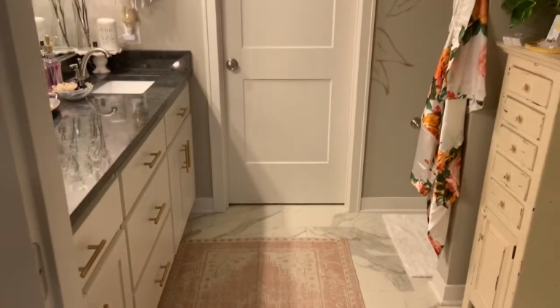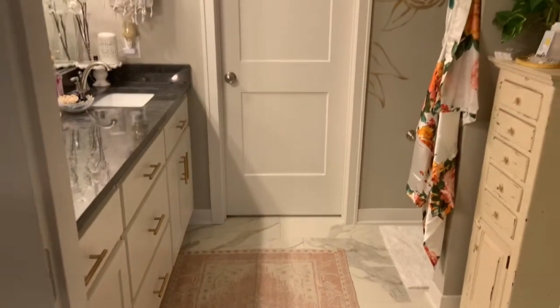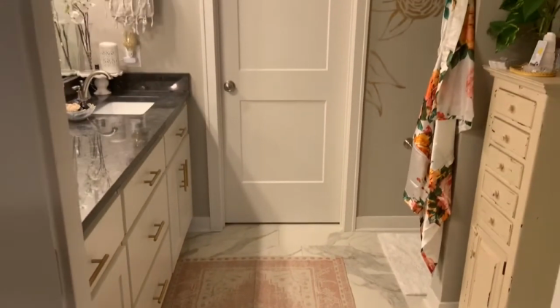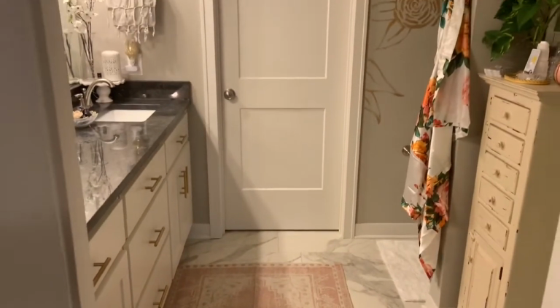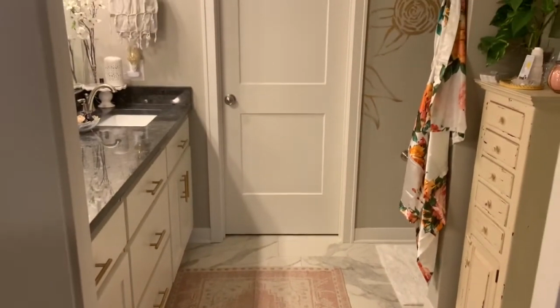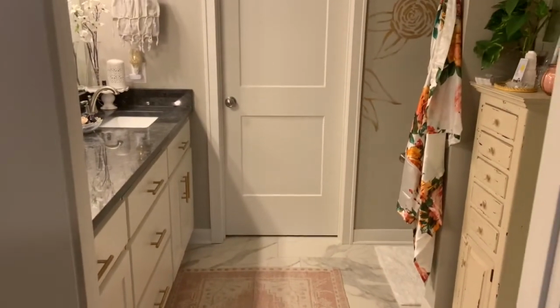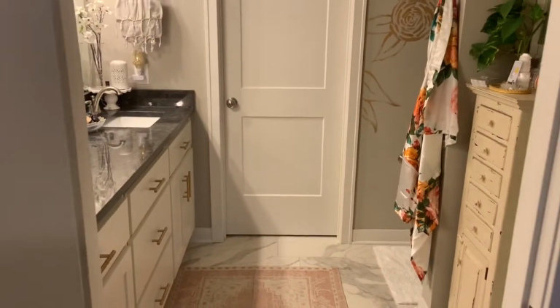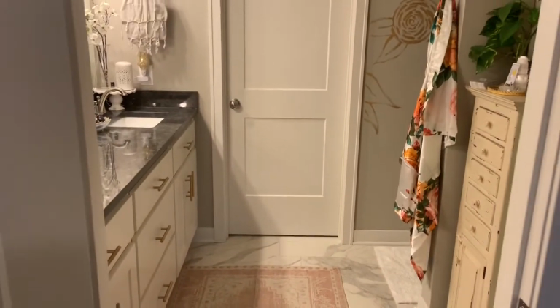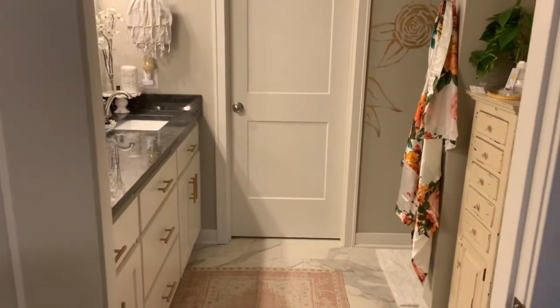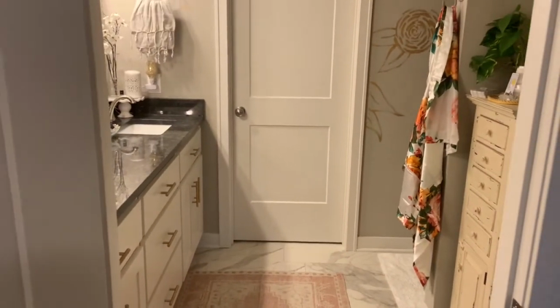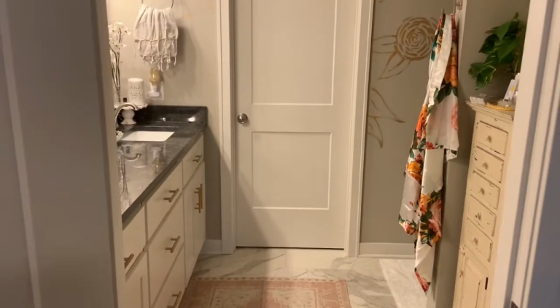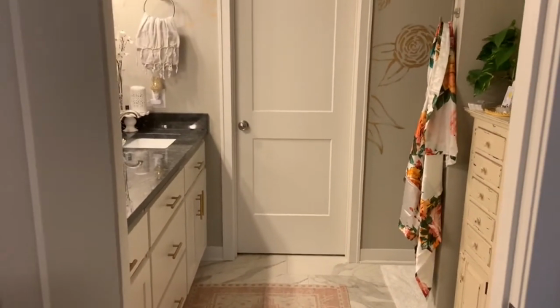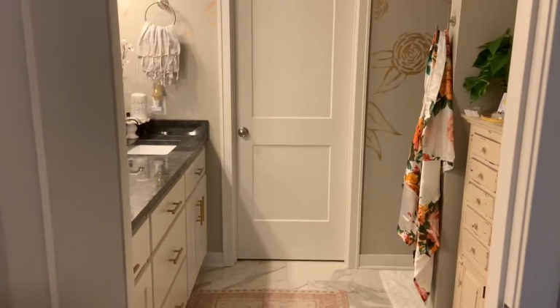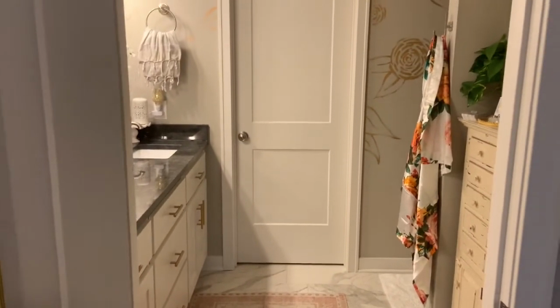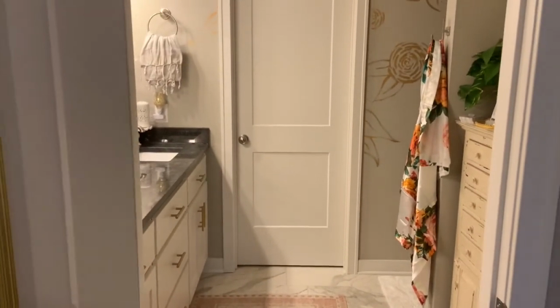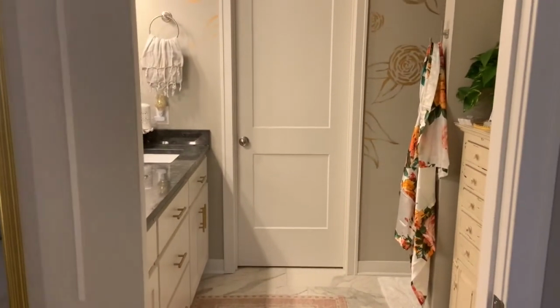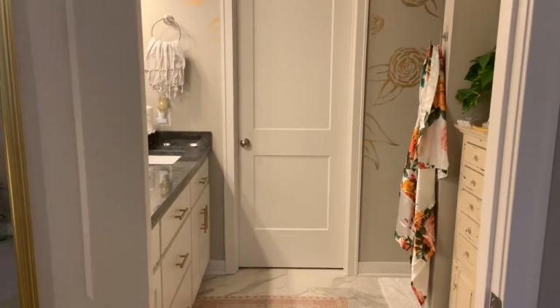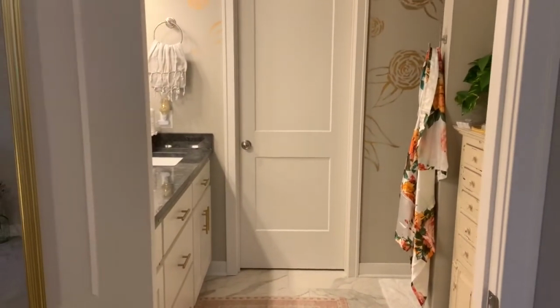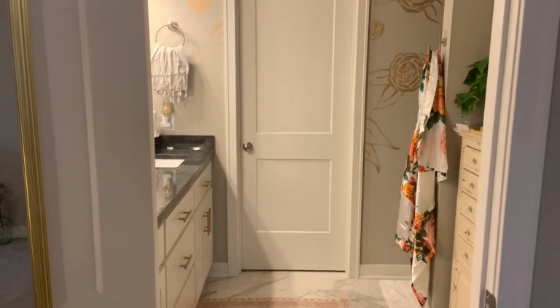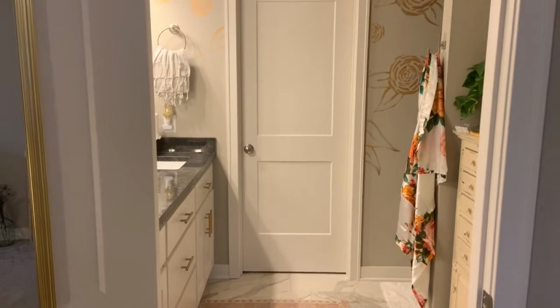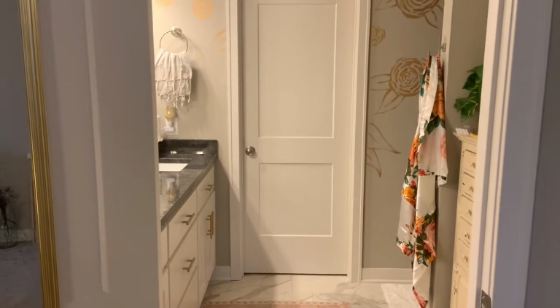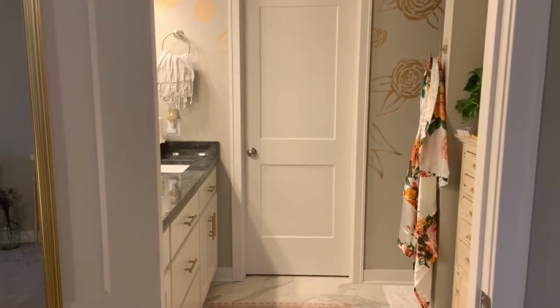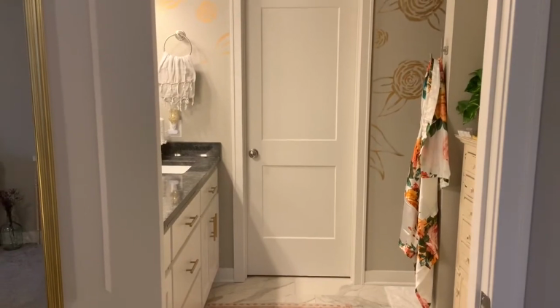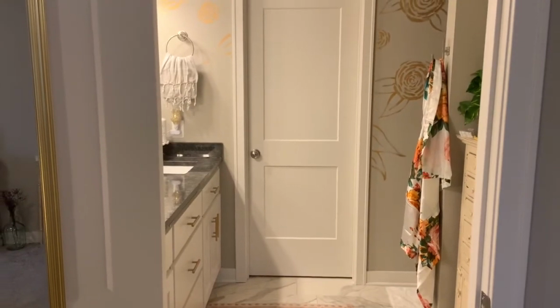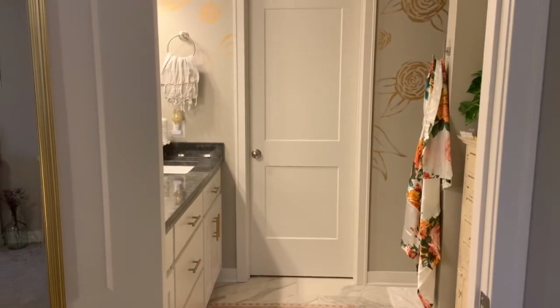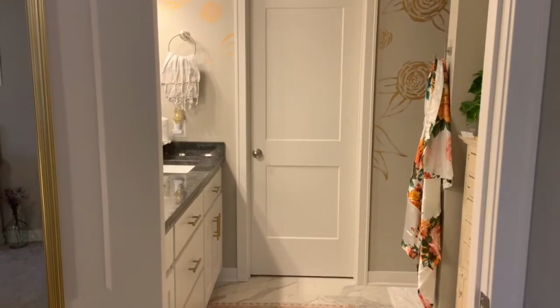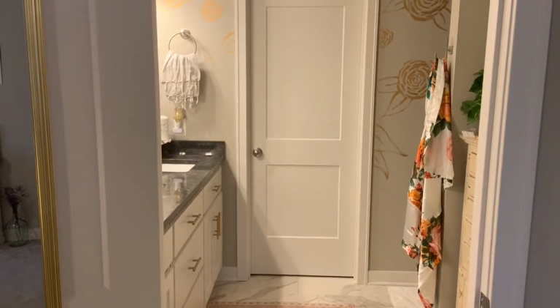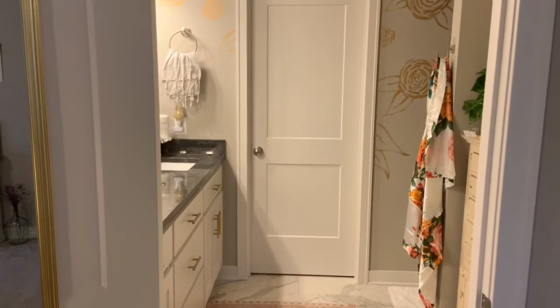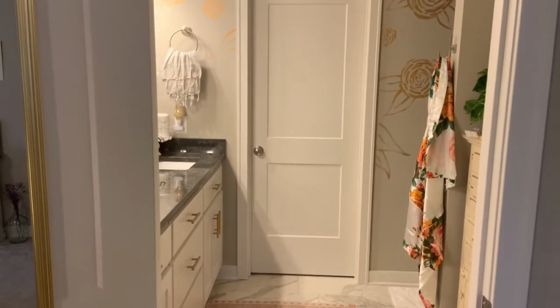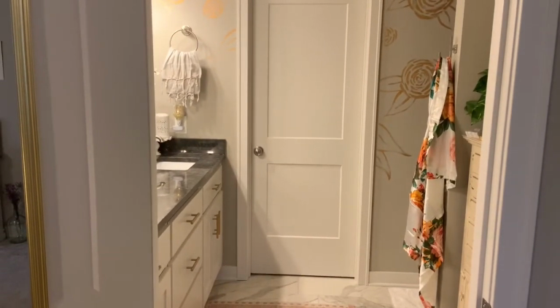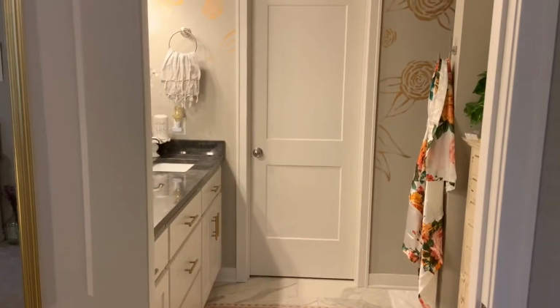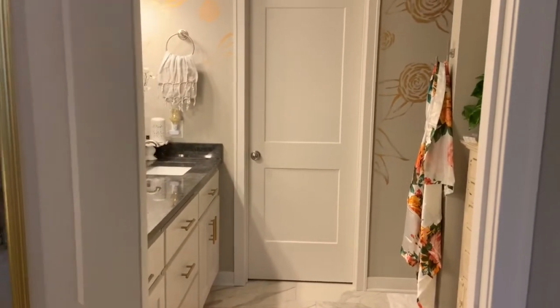There you have it — the bathroom tour. Thanks for going through my drawers with me.